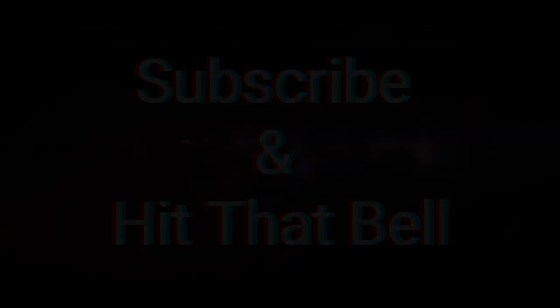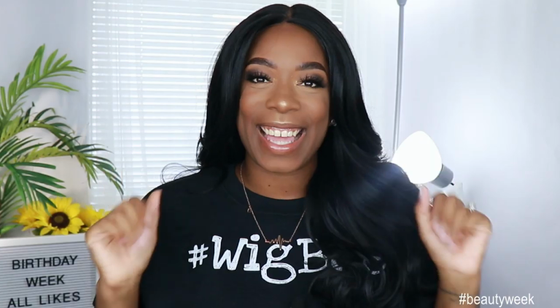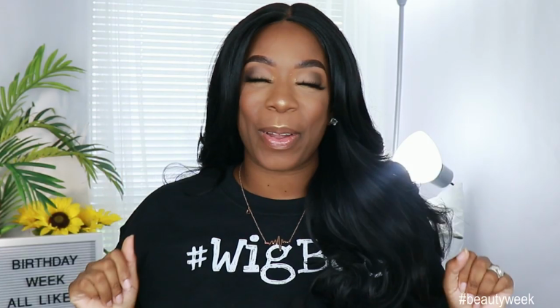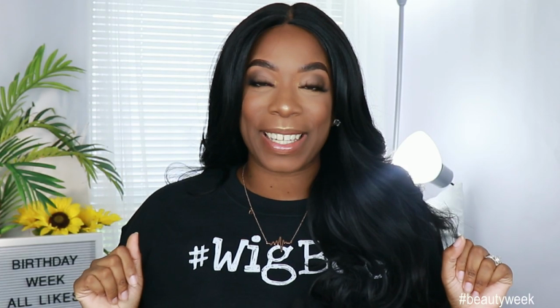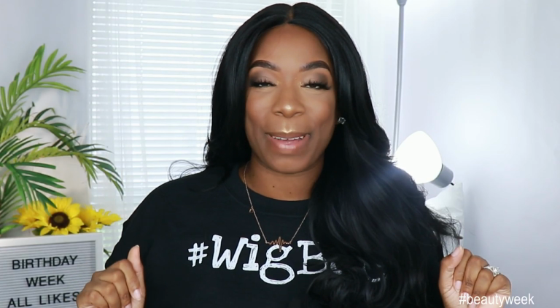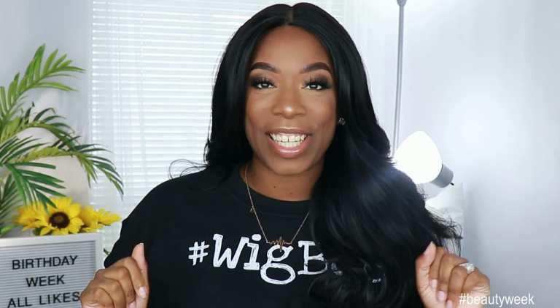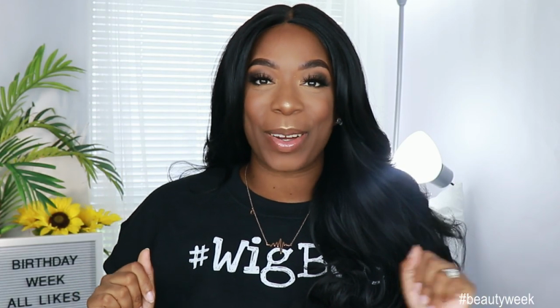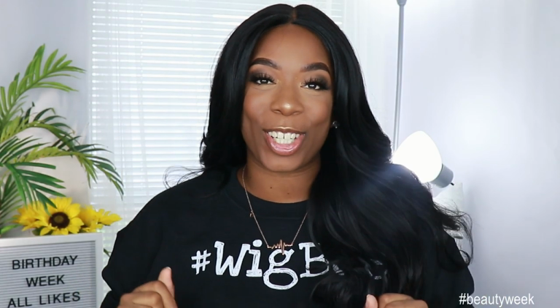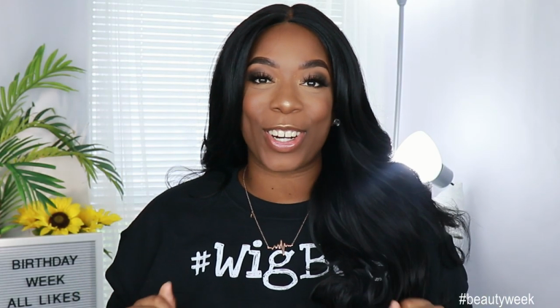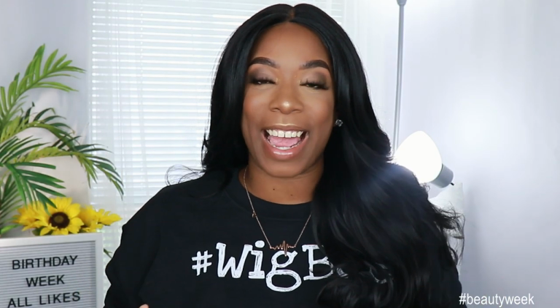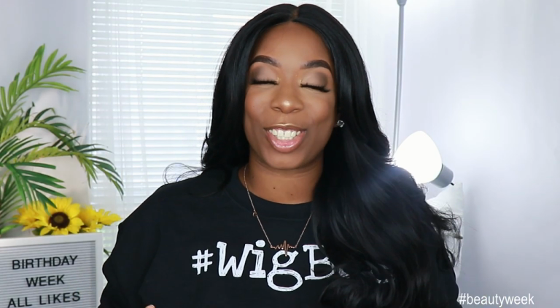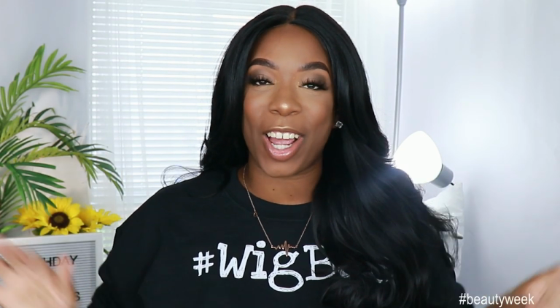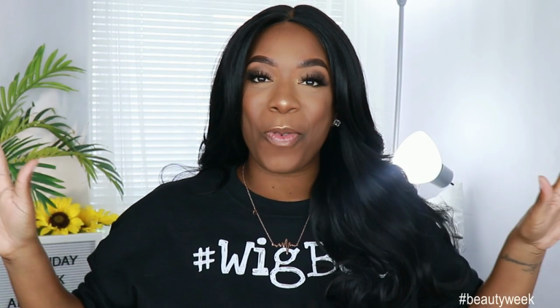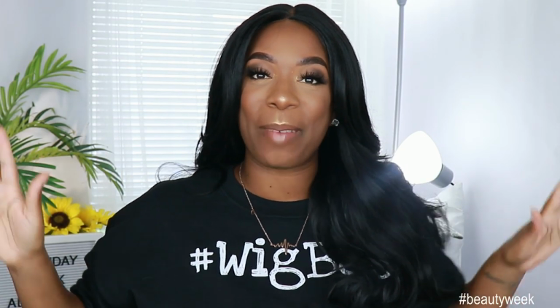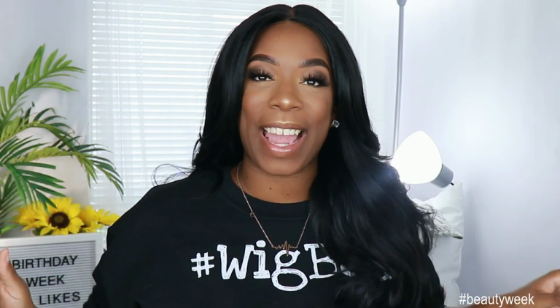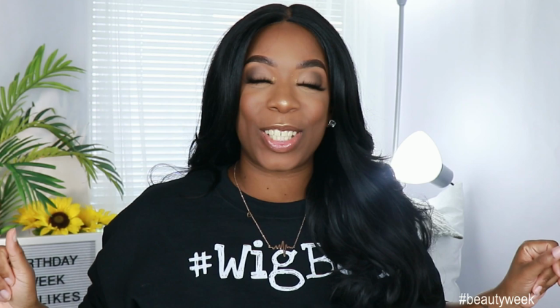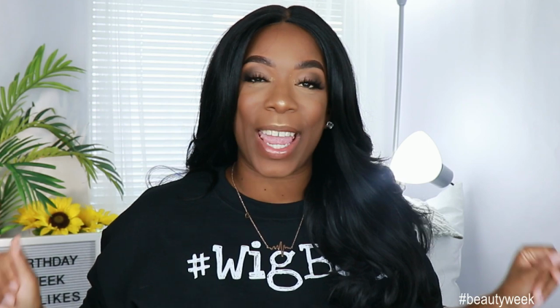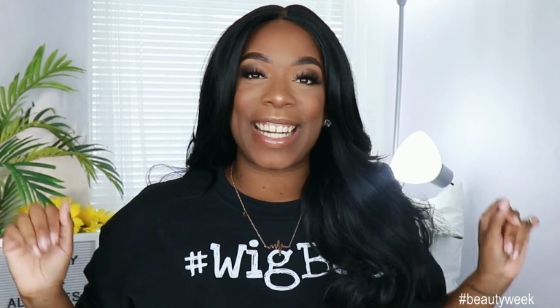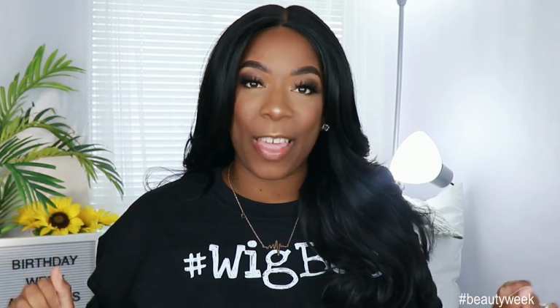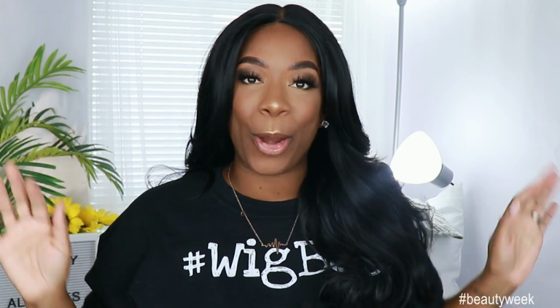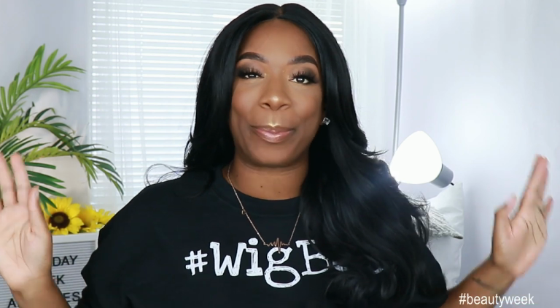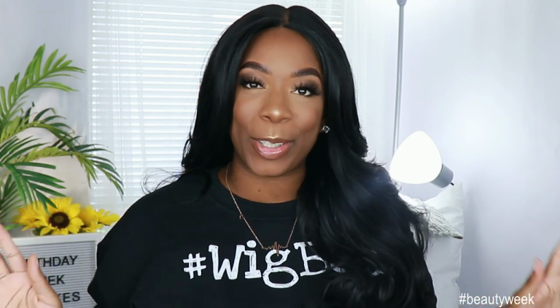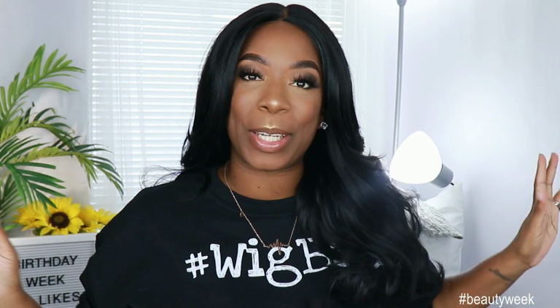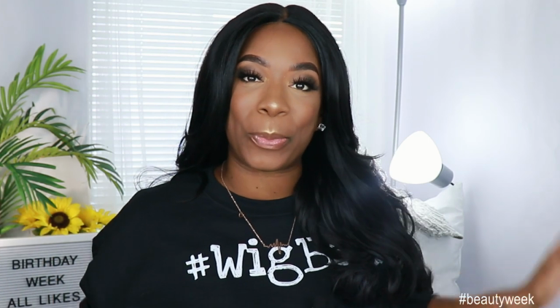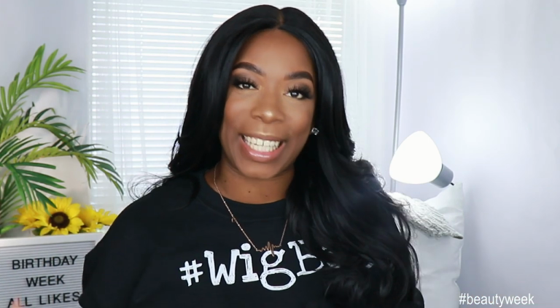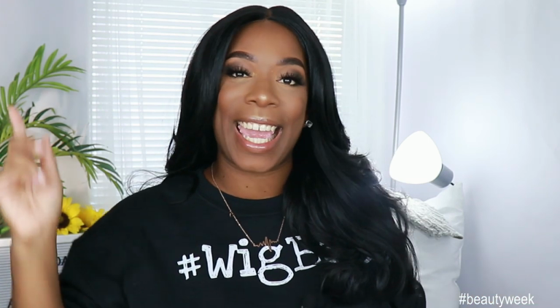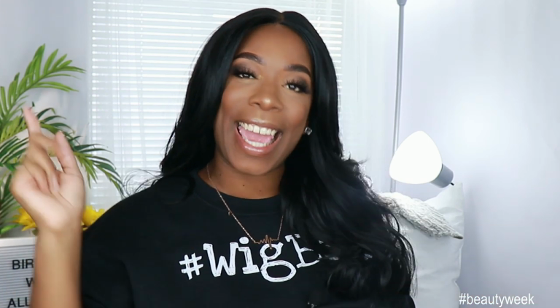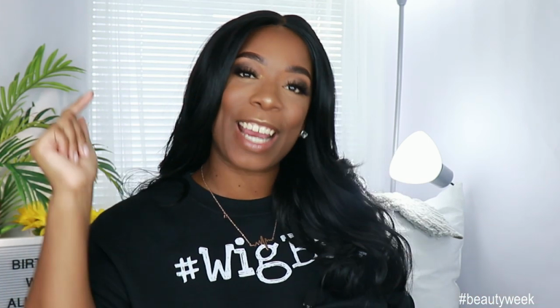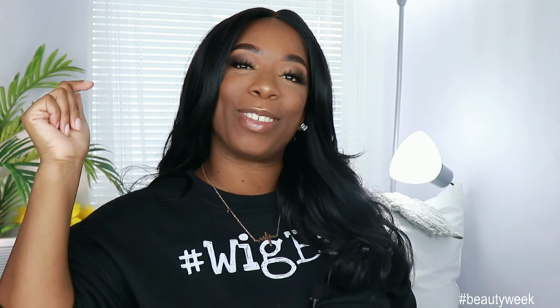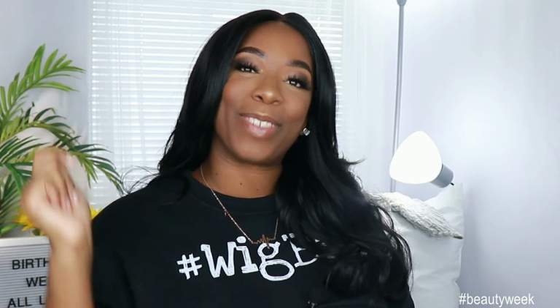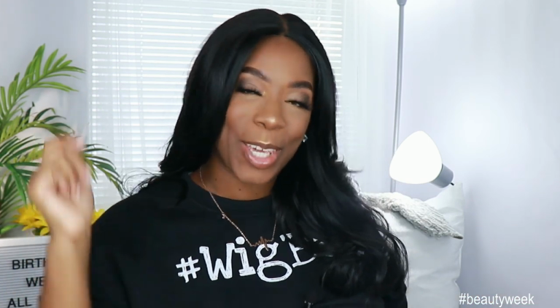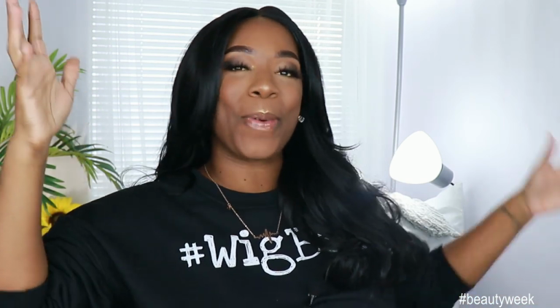Hey guys, welcome back to my channel. It's your girl Kyra Shawn. Welcome back to another Beauty Week hair review.